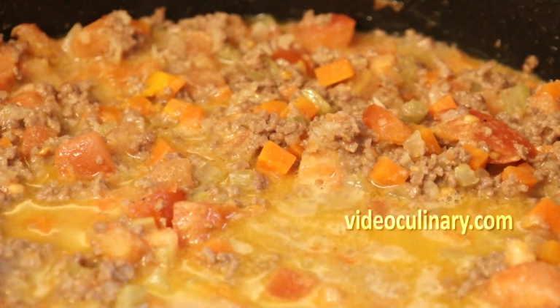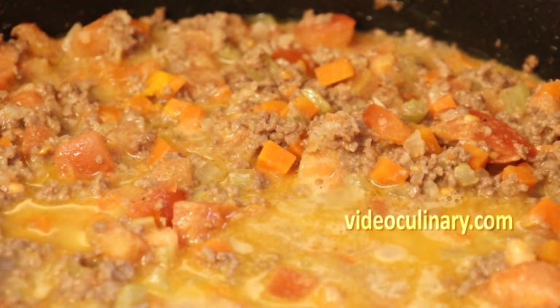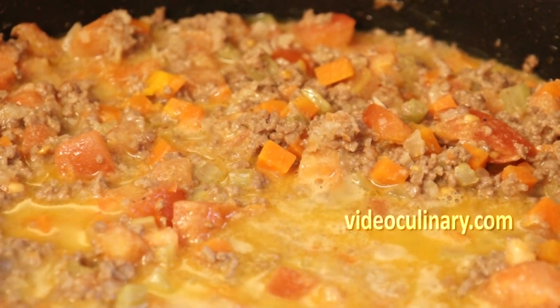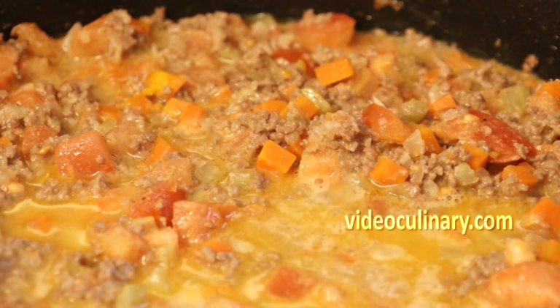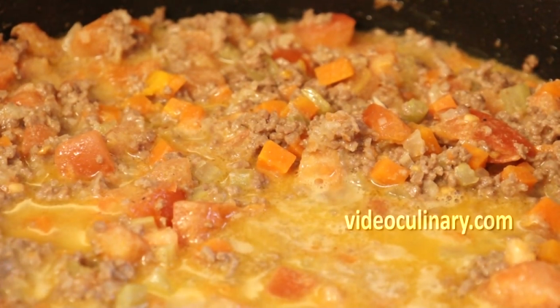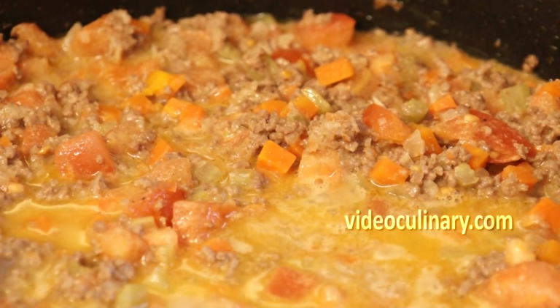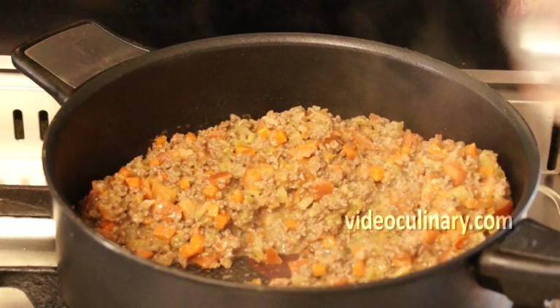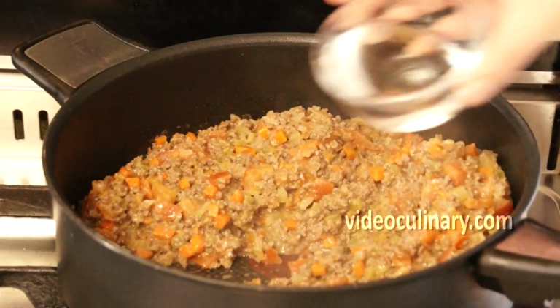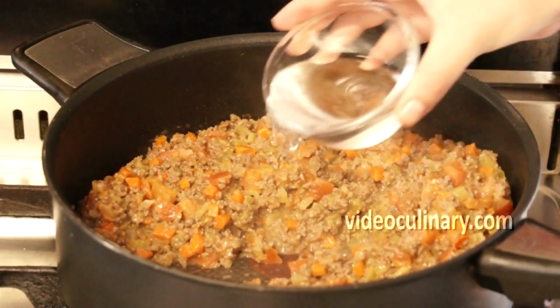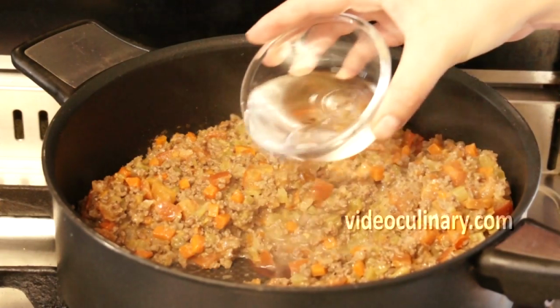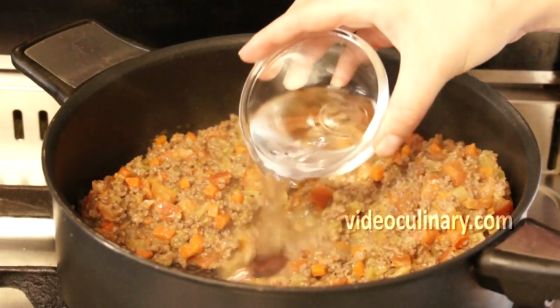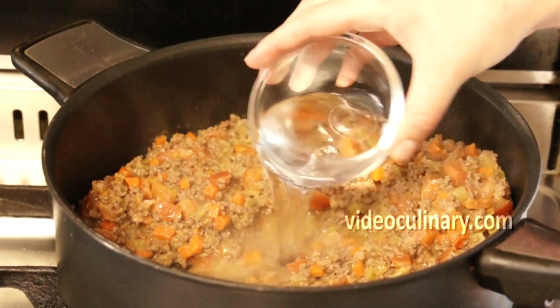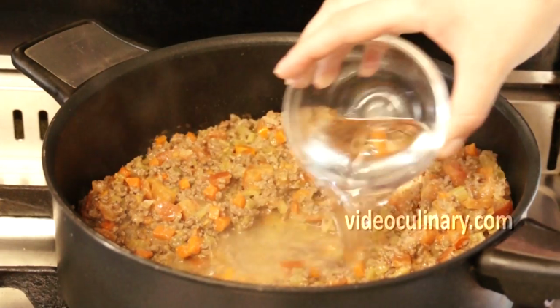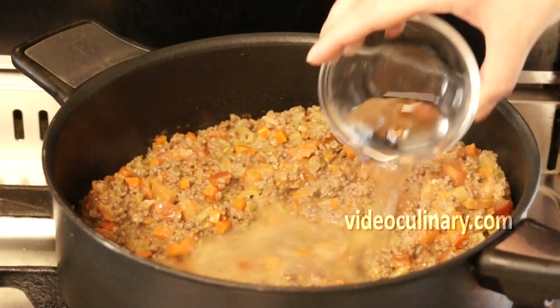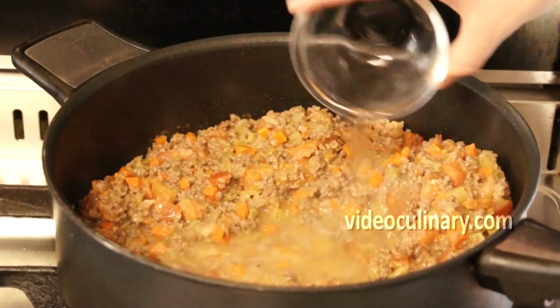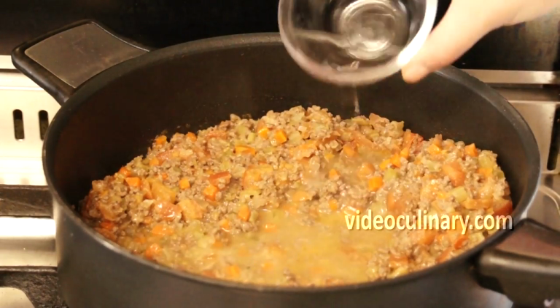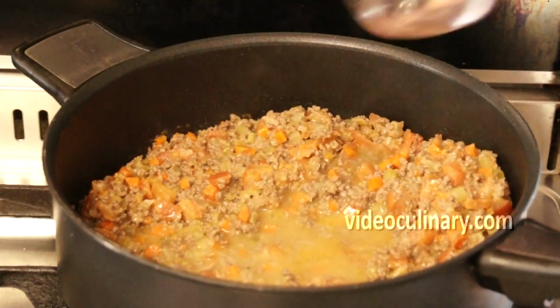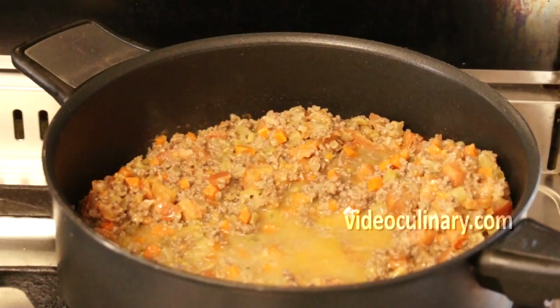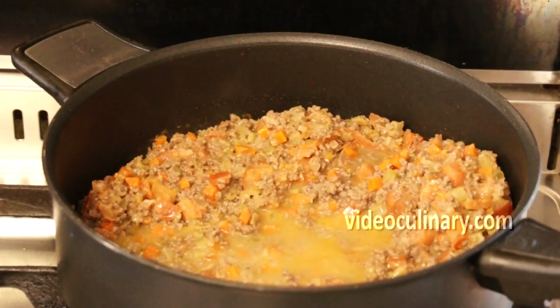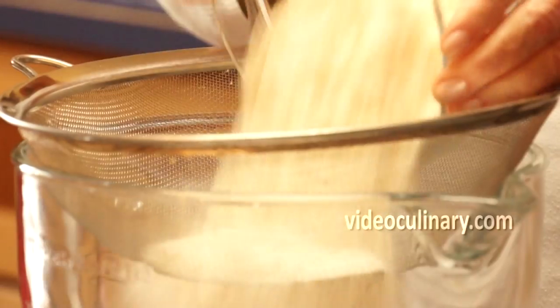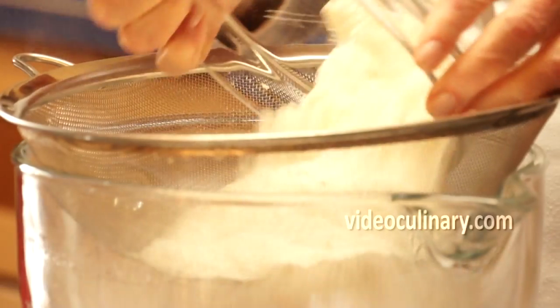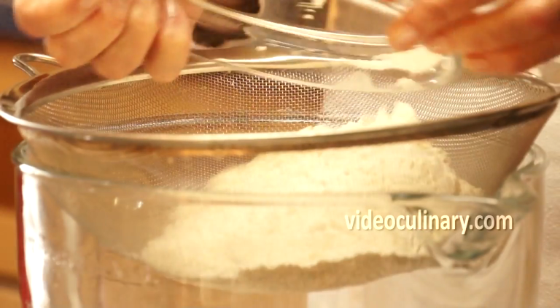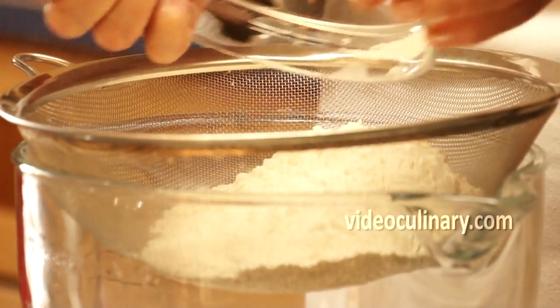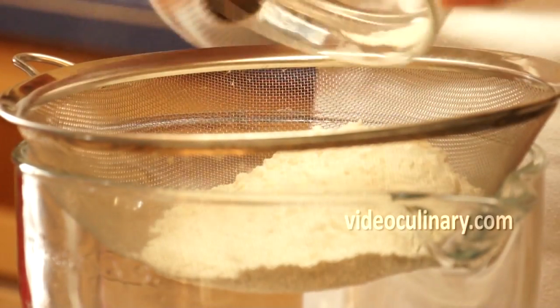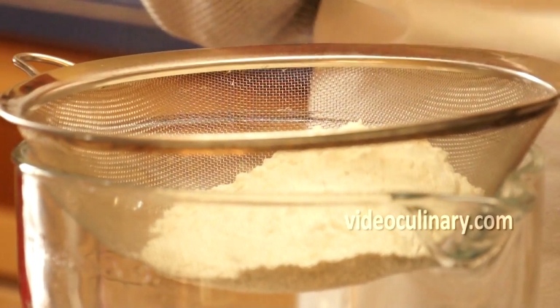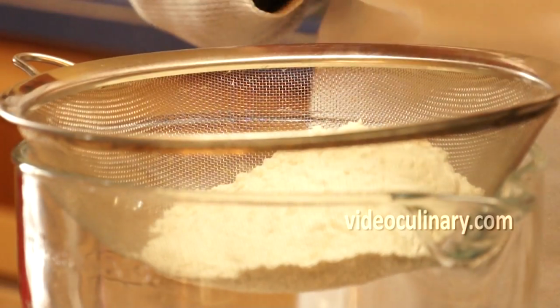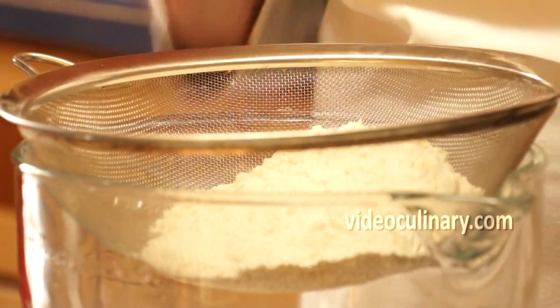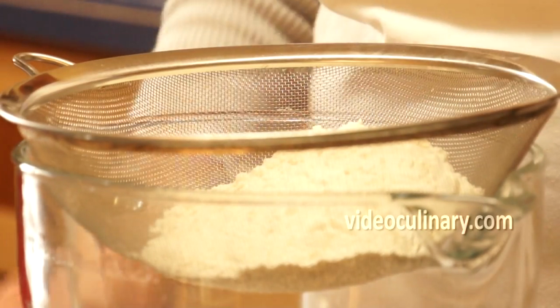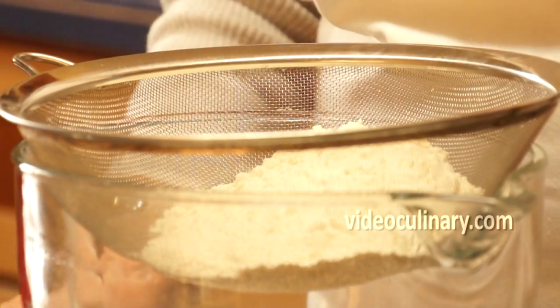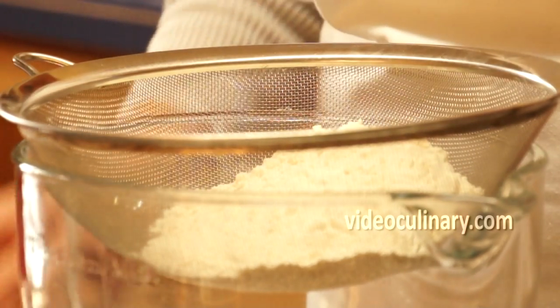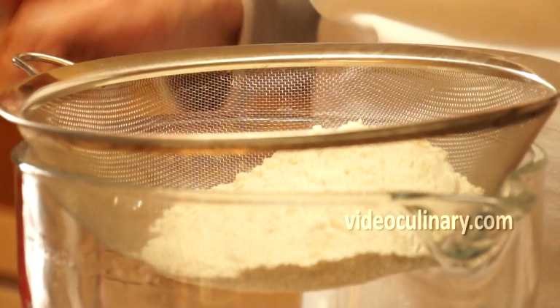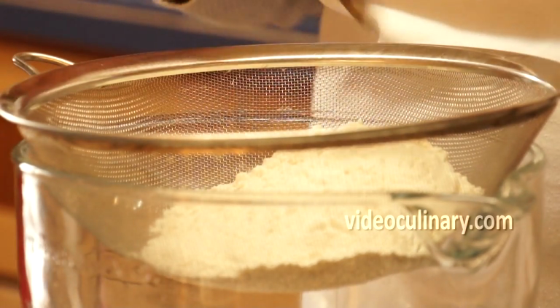If the bolognese dries out, add half a cup of water or stock. While the bolognese is cooking, make the pasta dough.